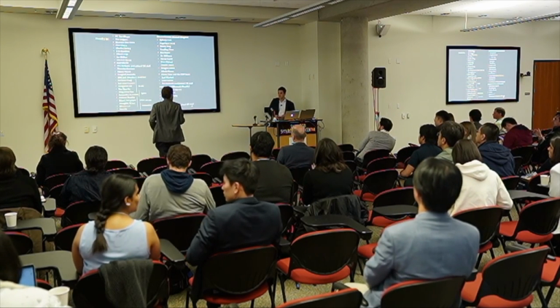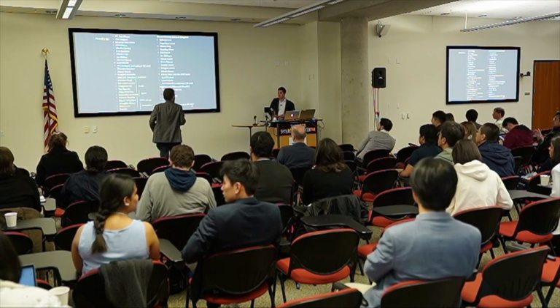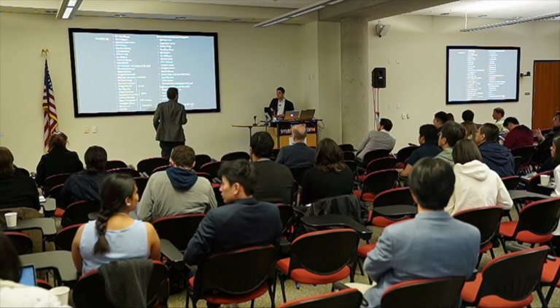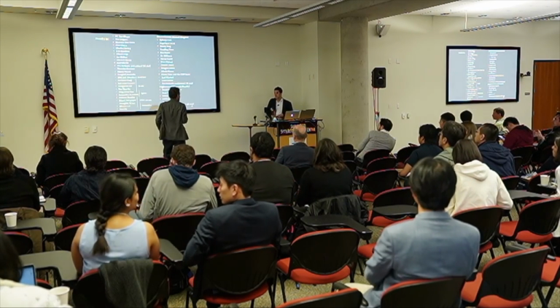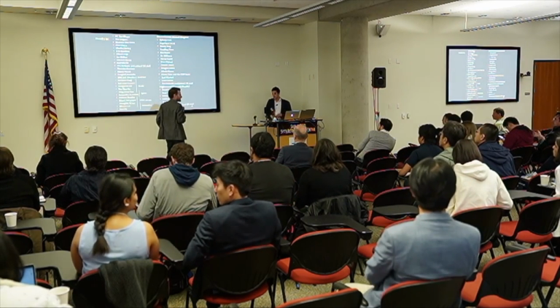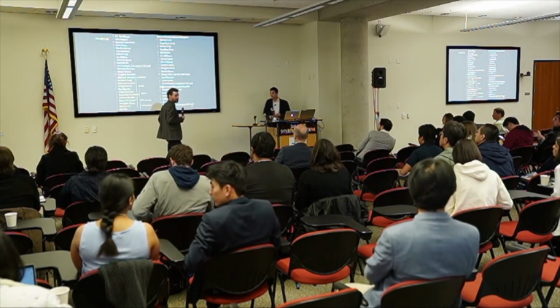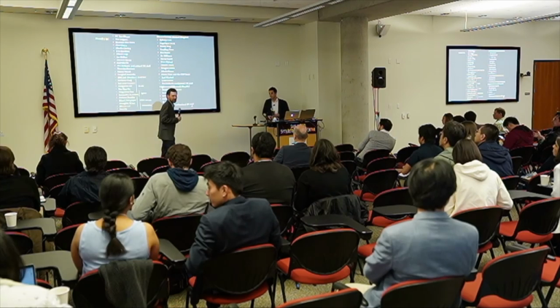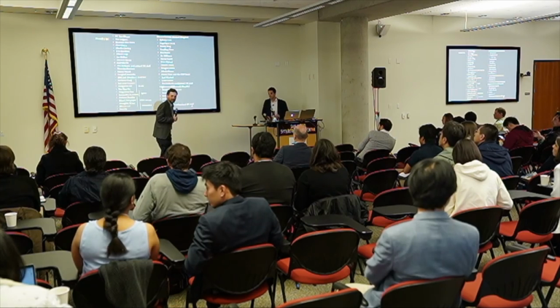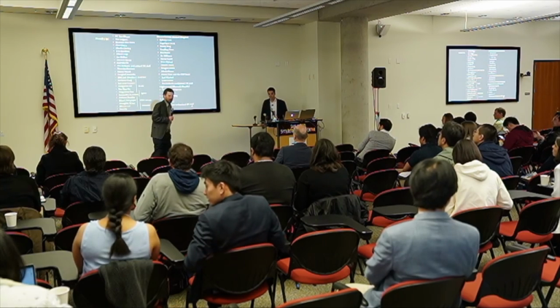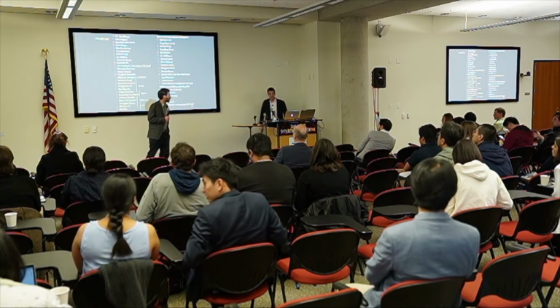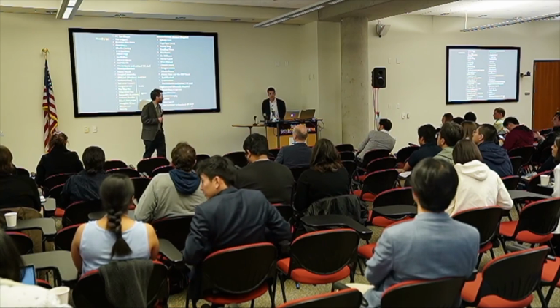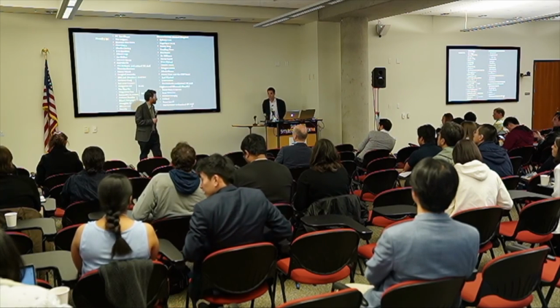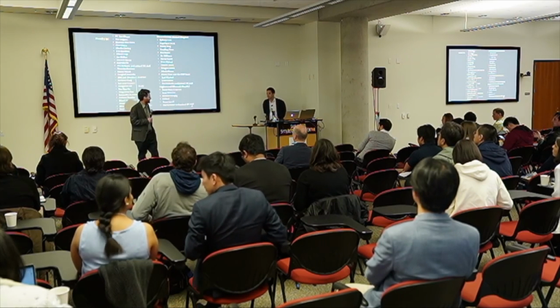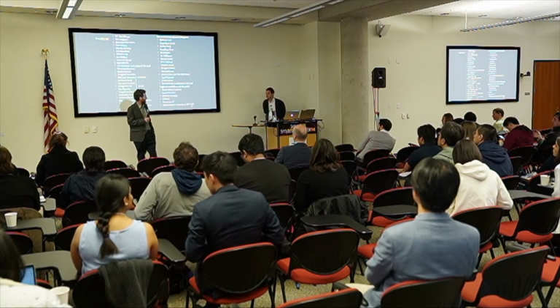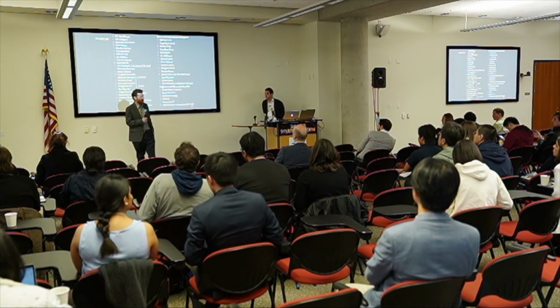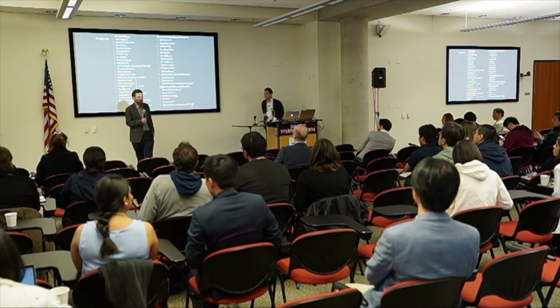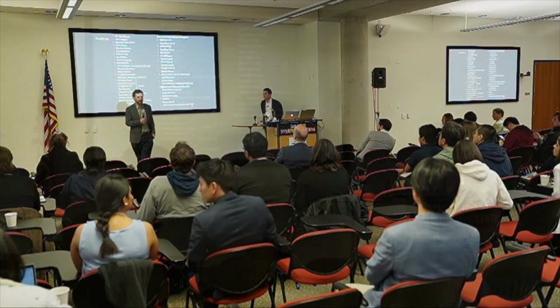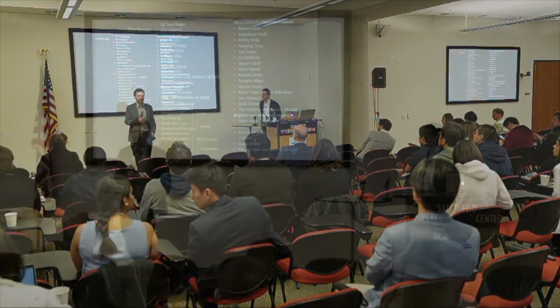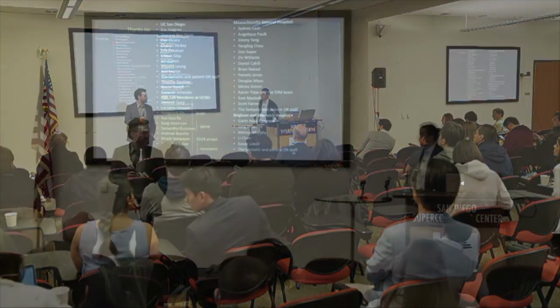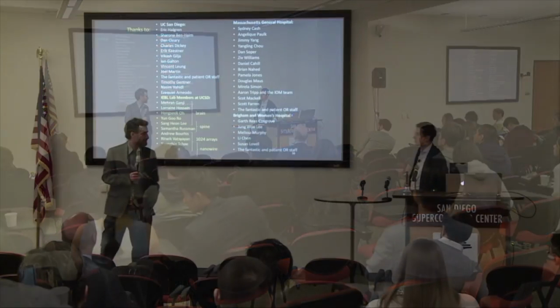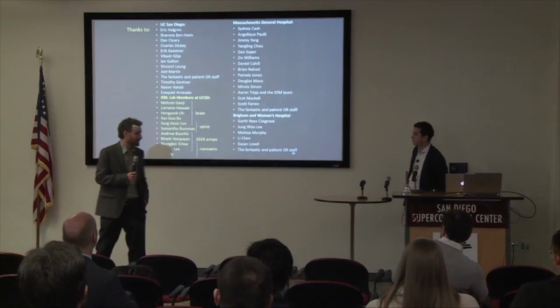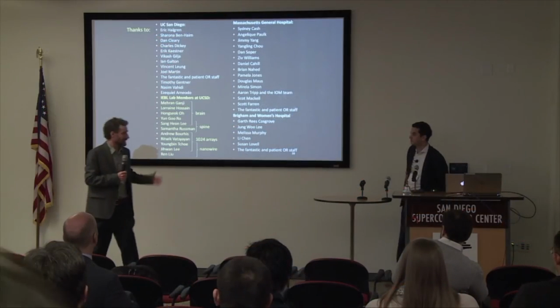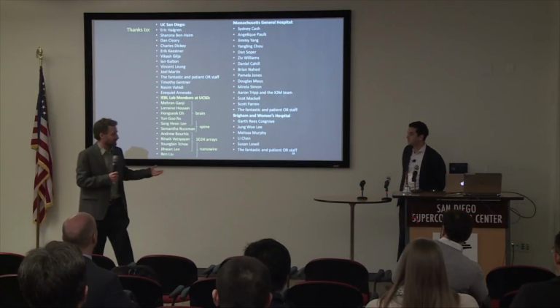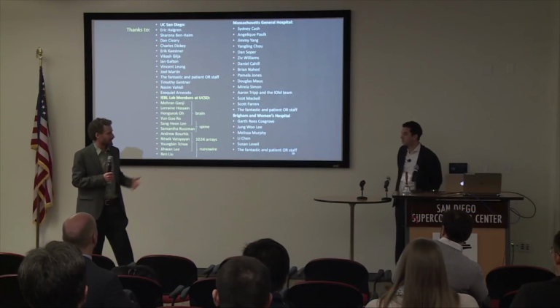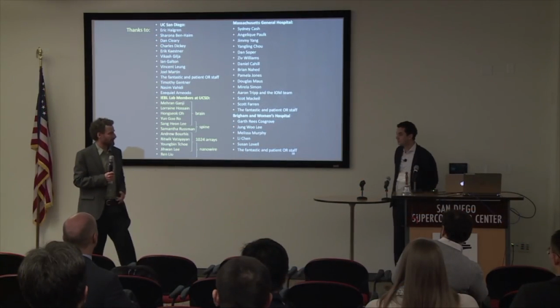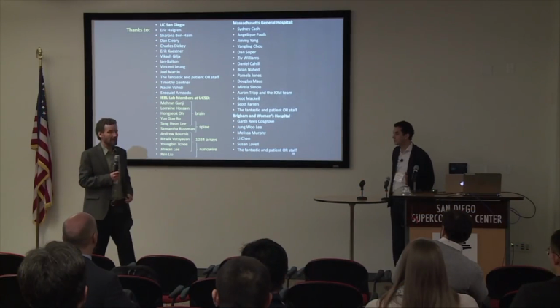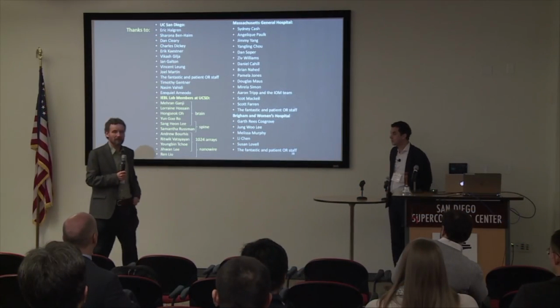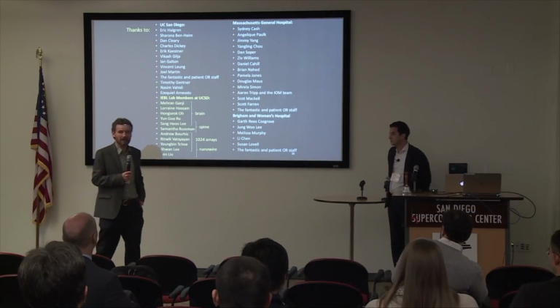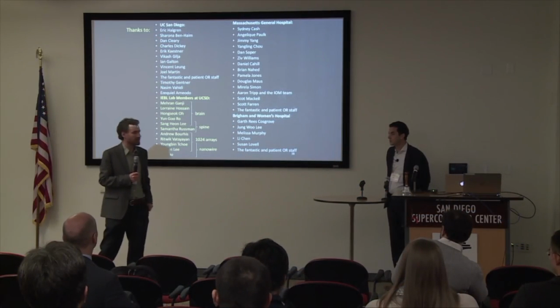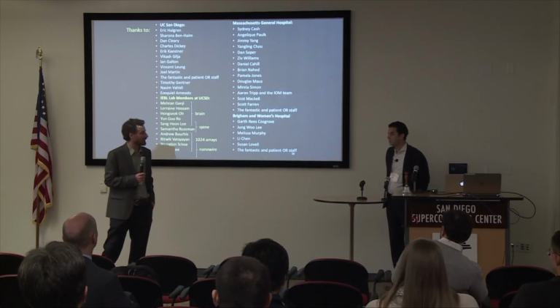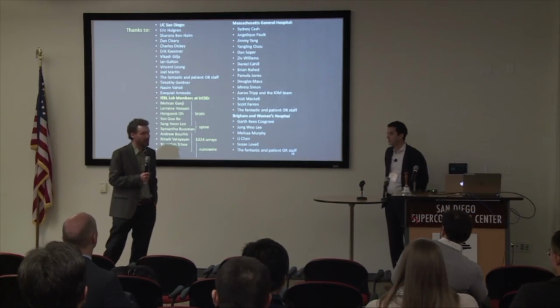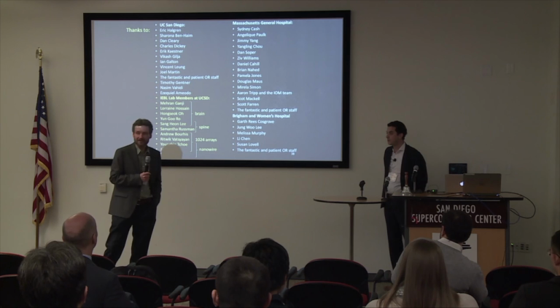Thank you. It was great — going all the way from materials to neuroscience and clinical applications.